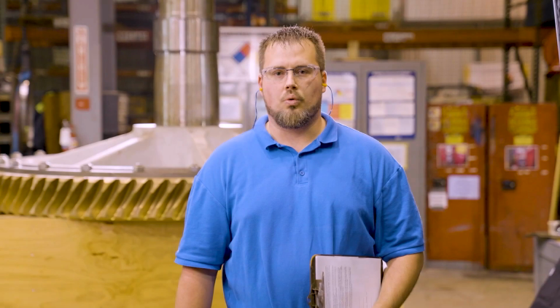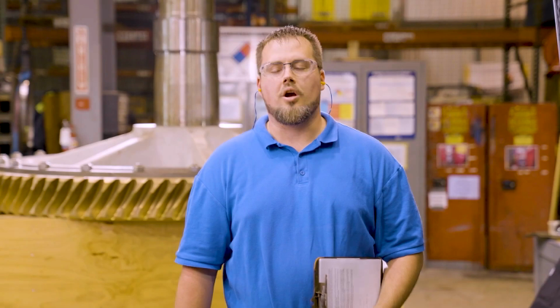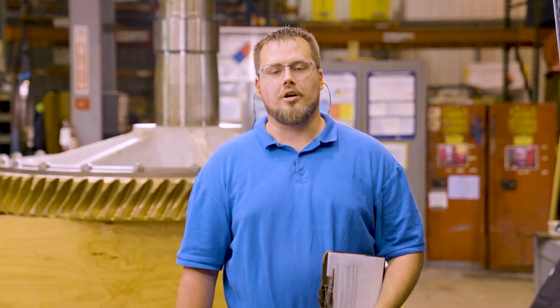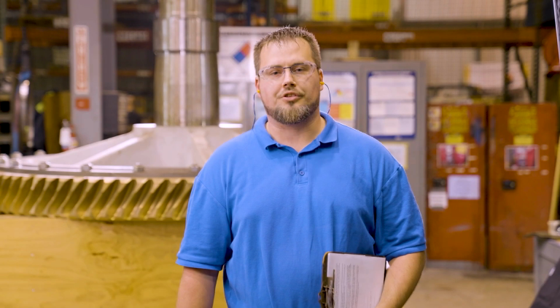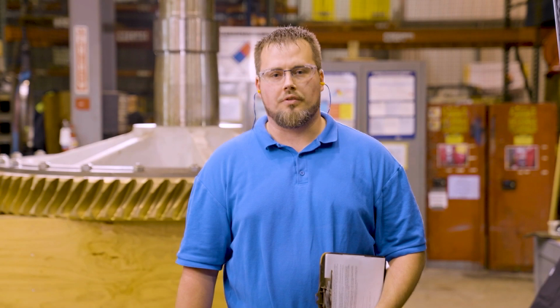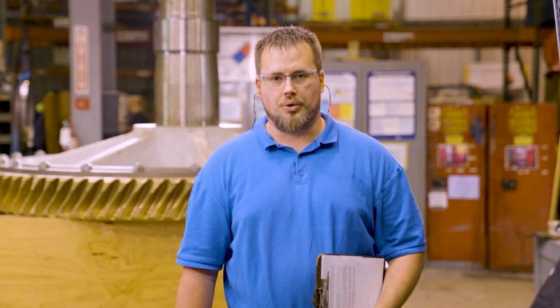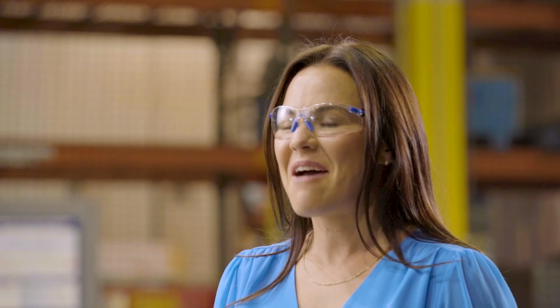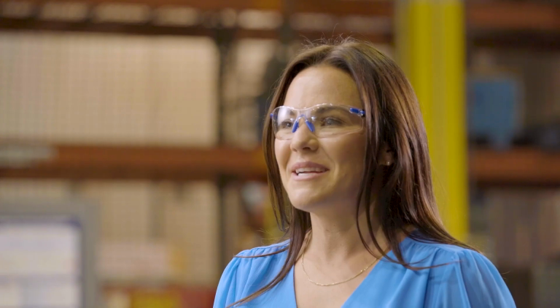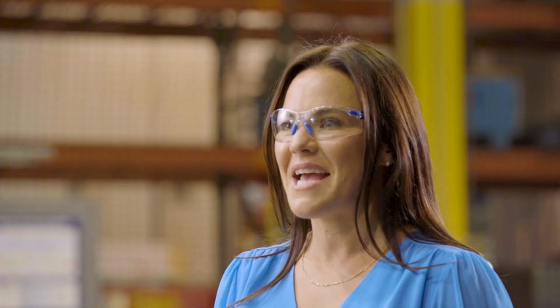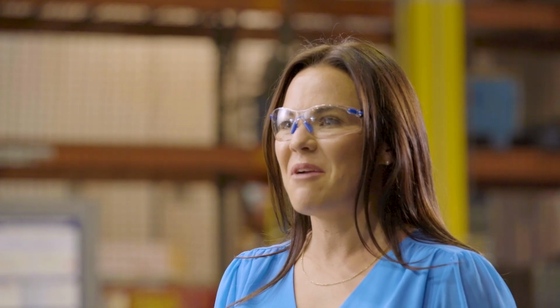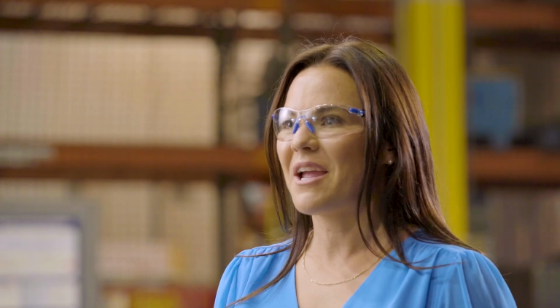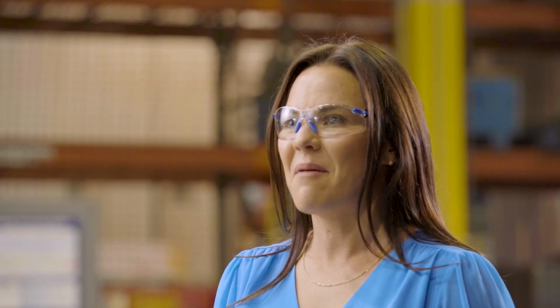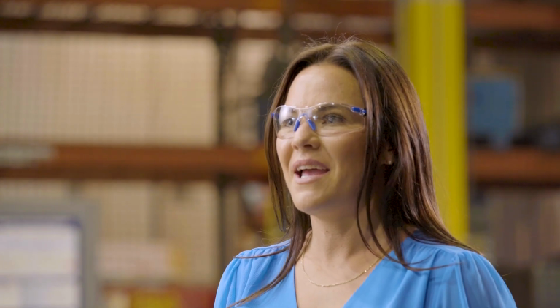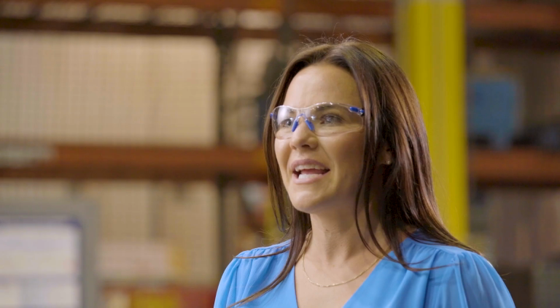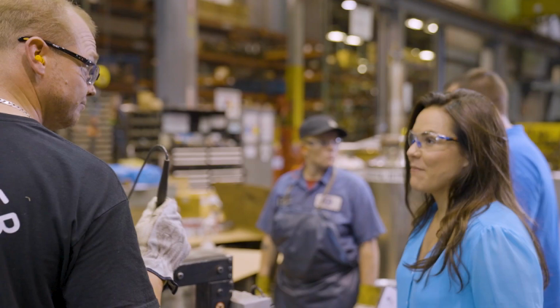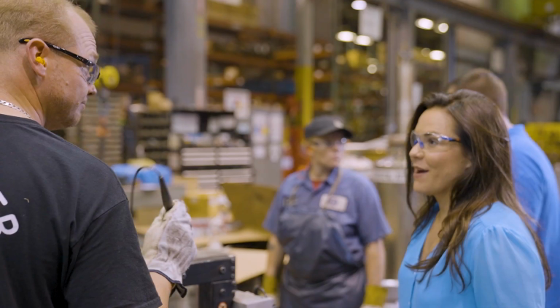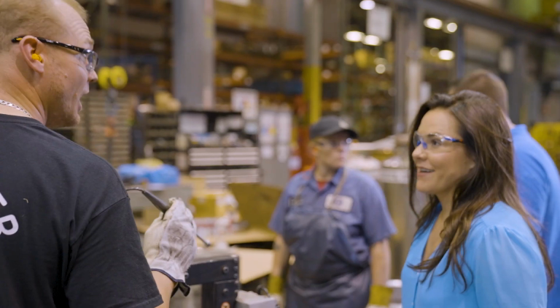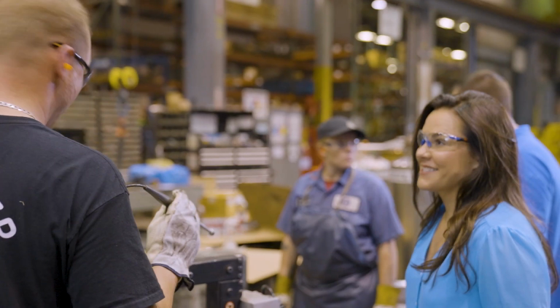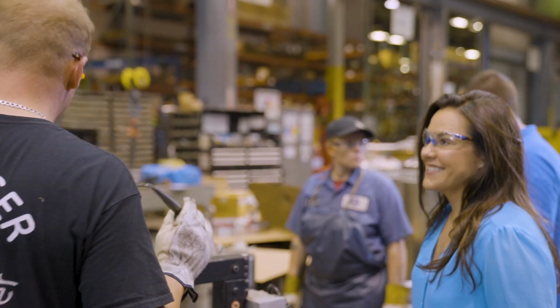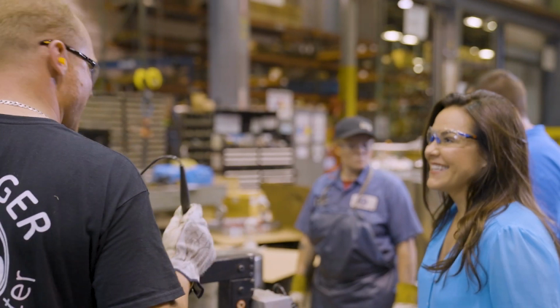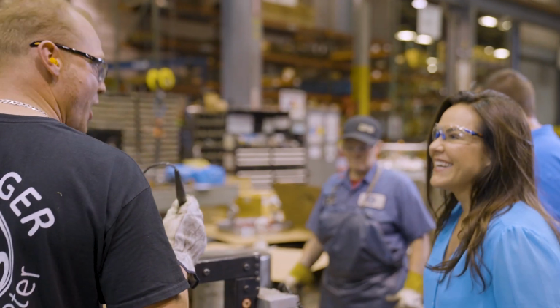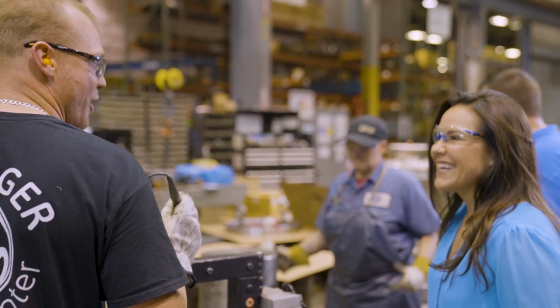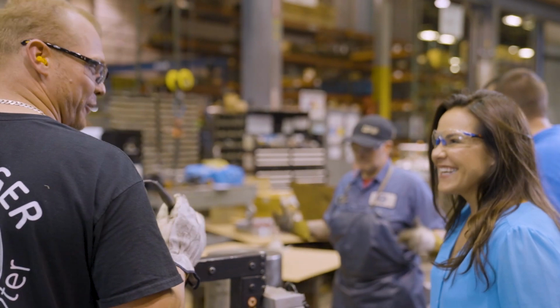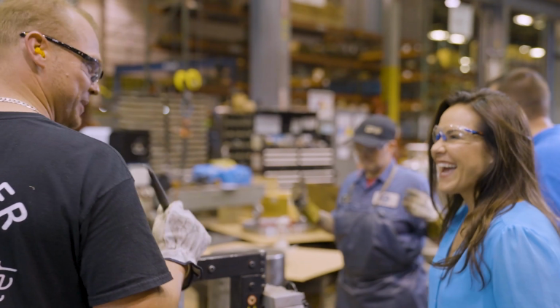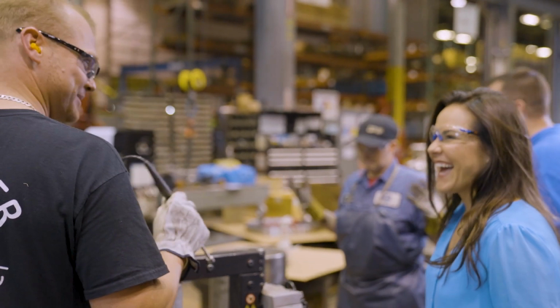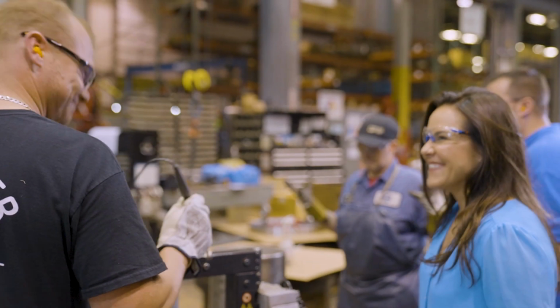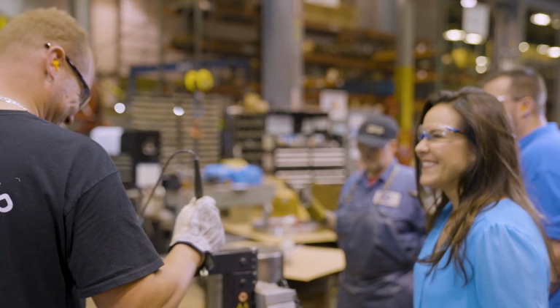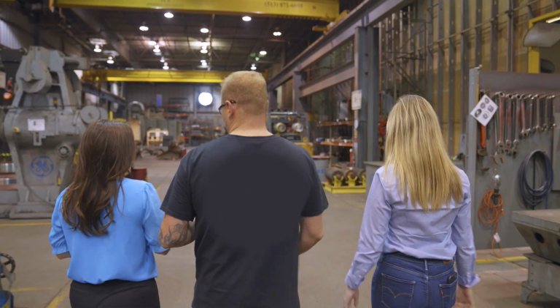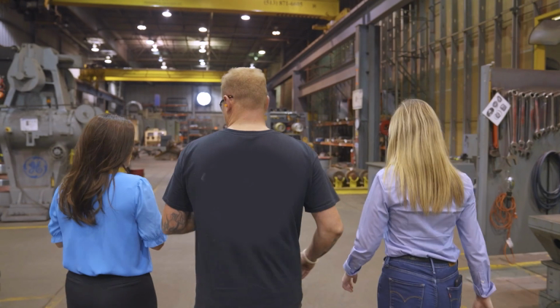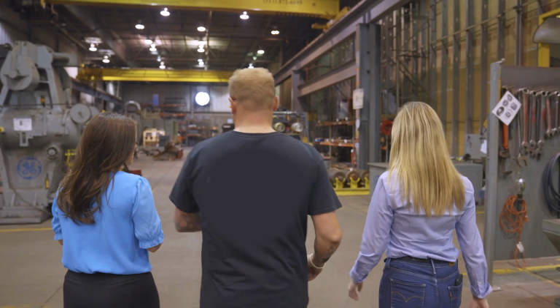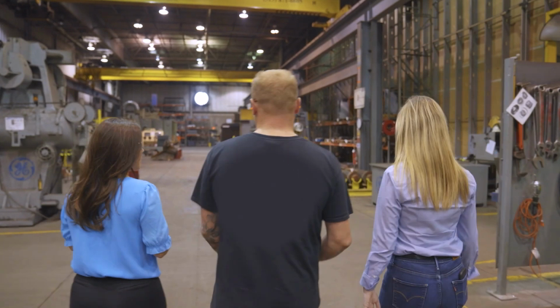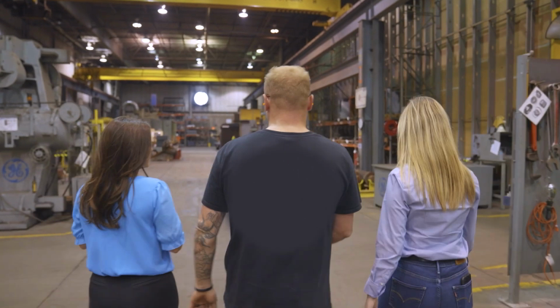We are here to serve you. Every day, we come in excited to perform work that matters to our customers.